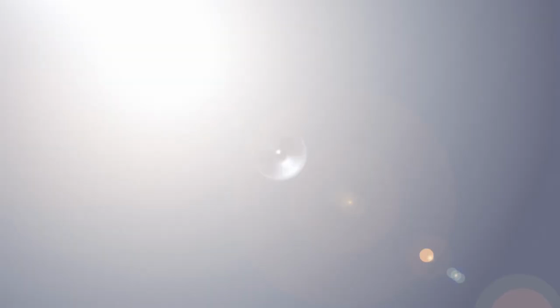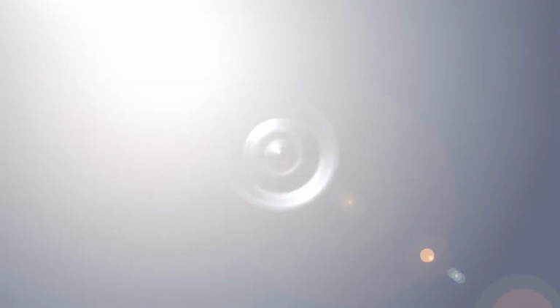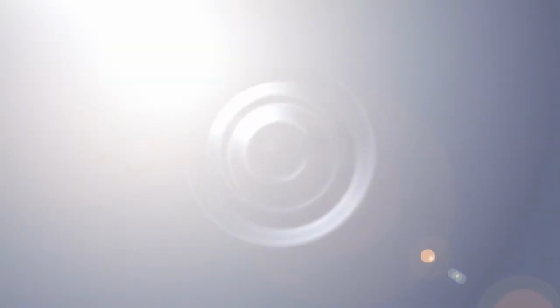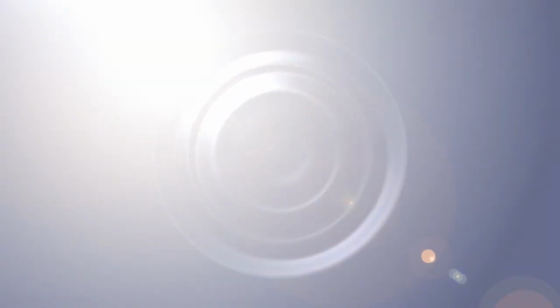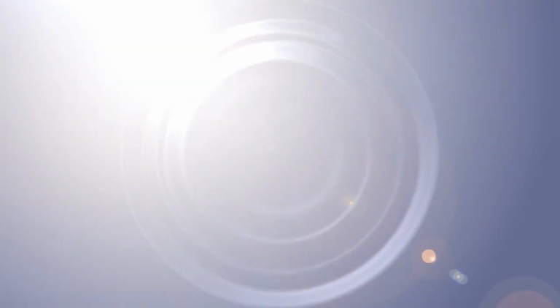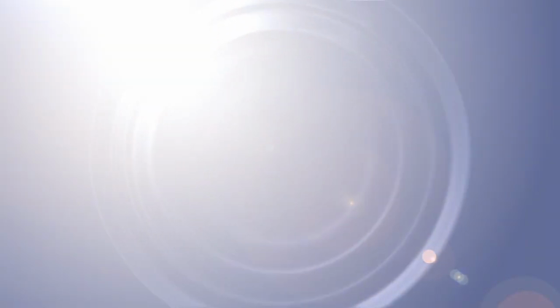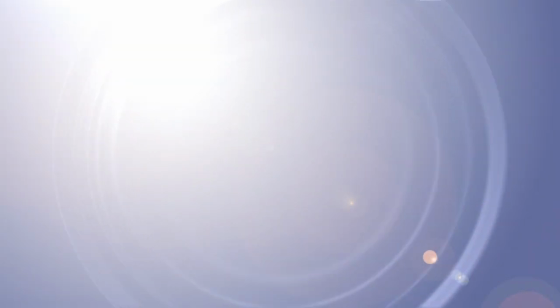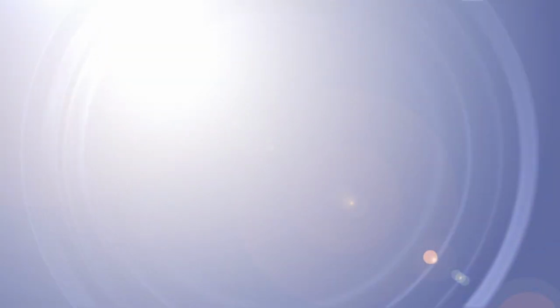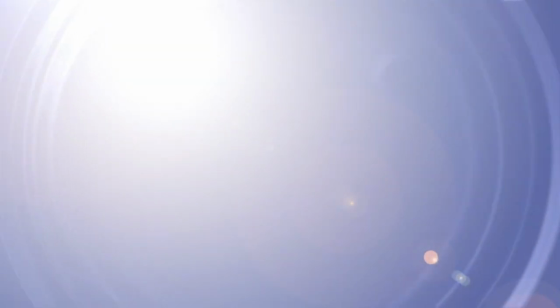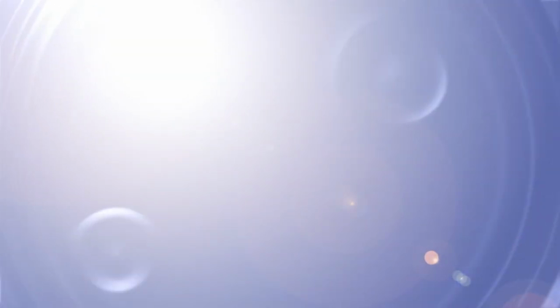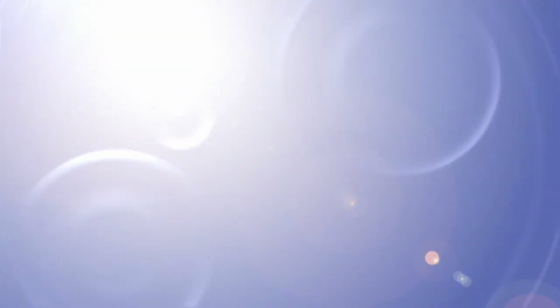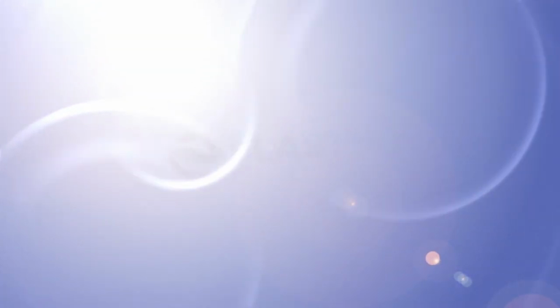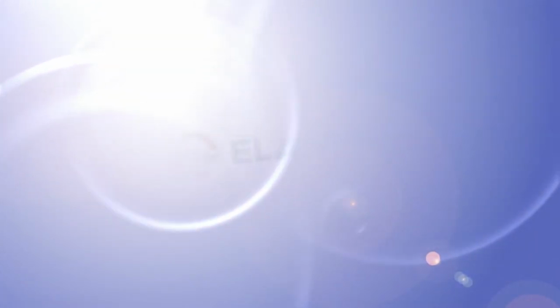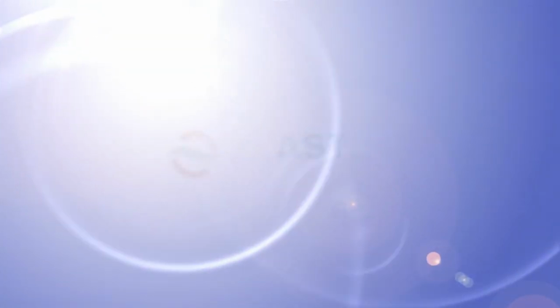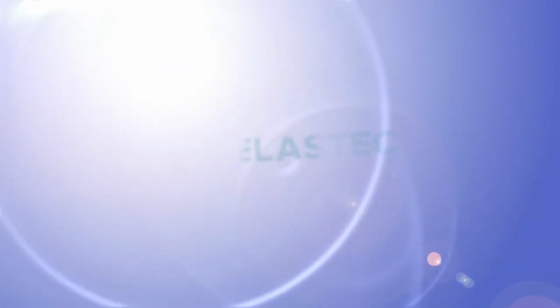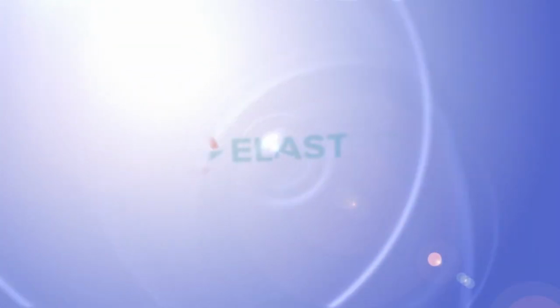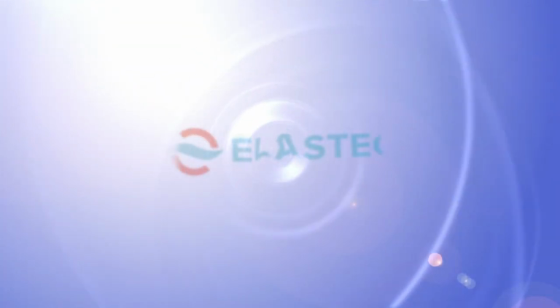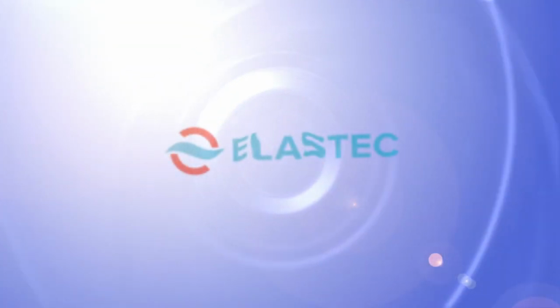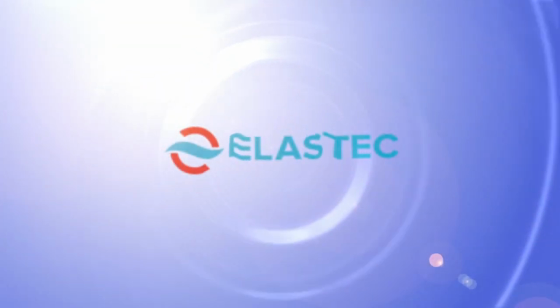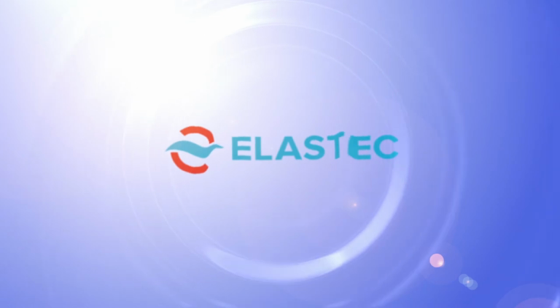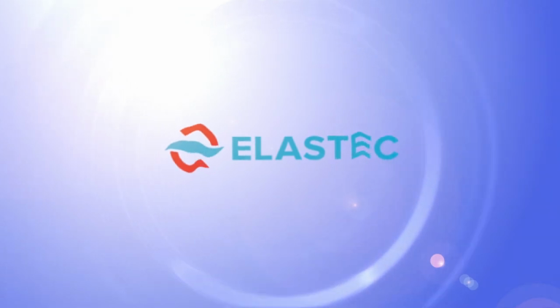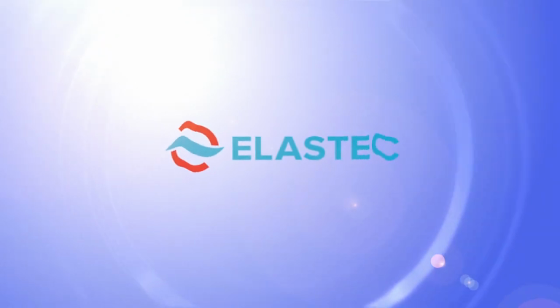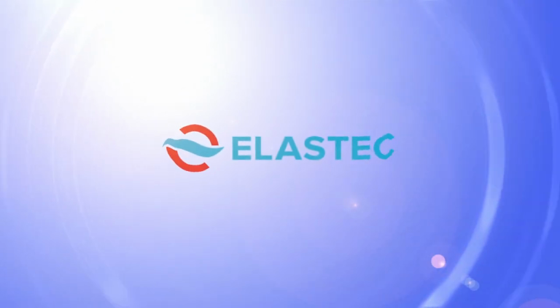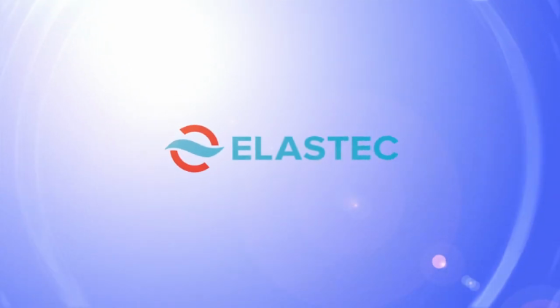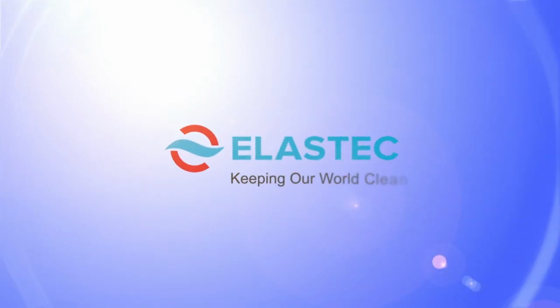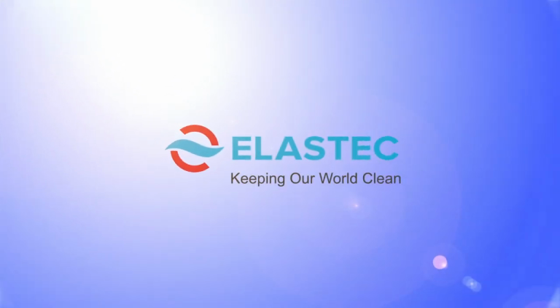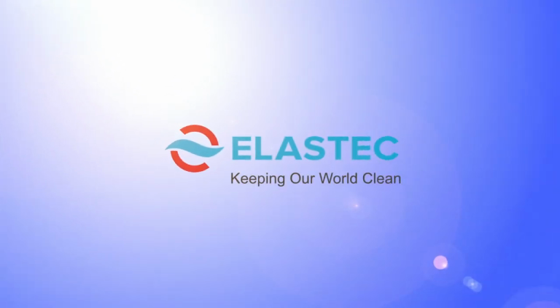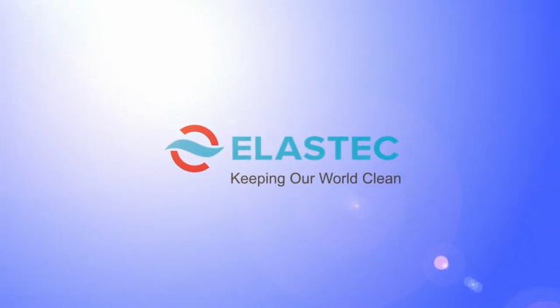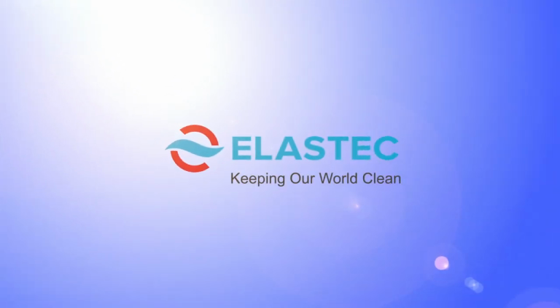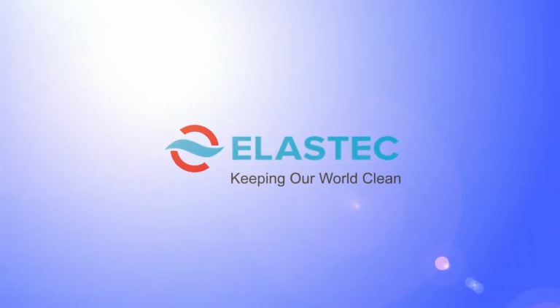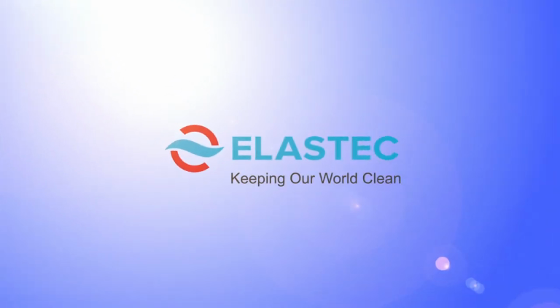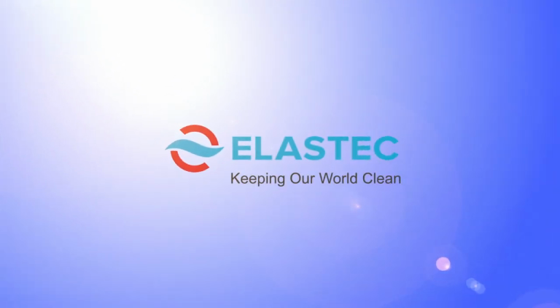To learn more about our reels, visit our website at elastec.com. Elastec — keeping our world clean.